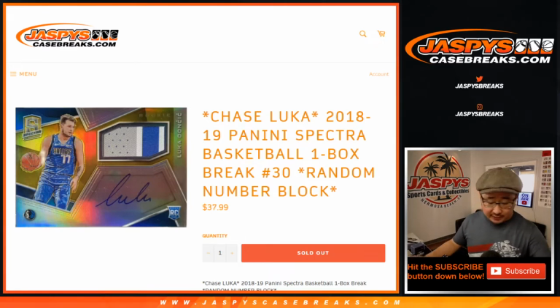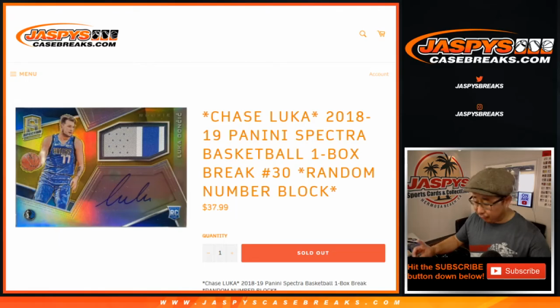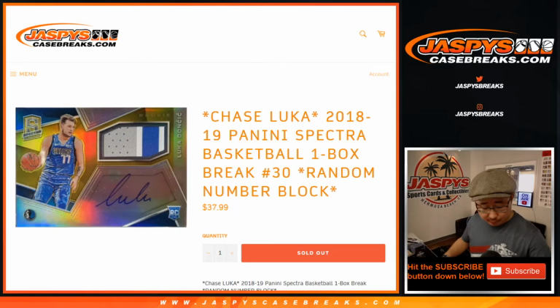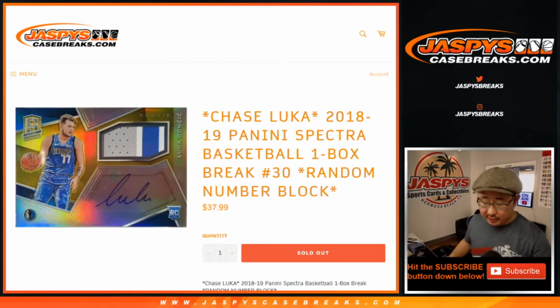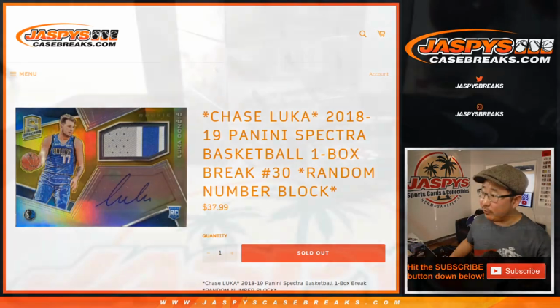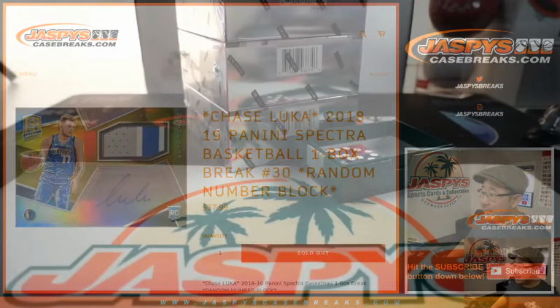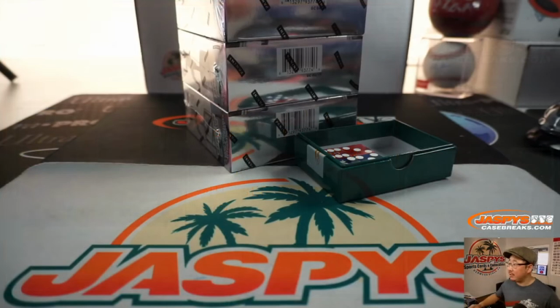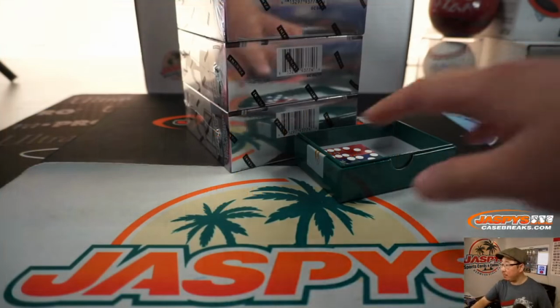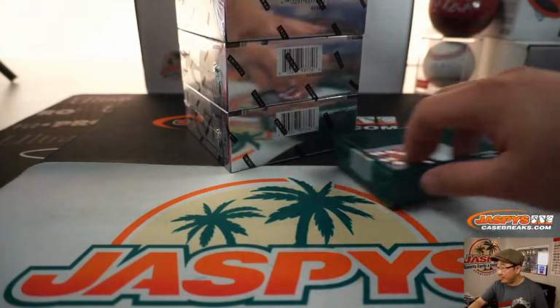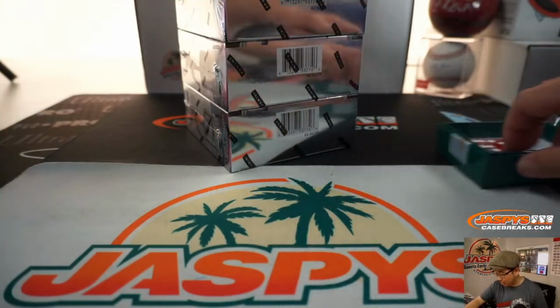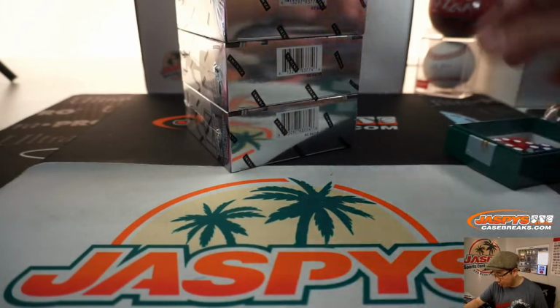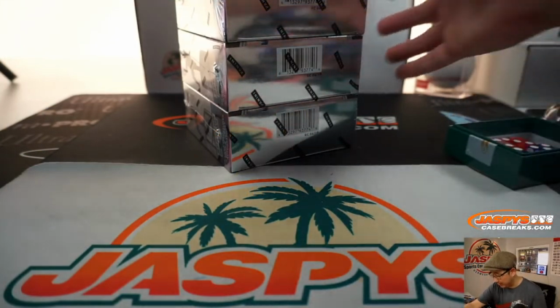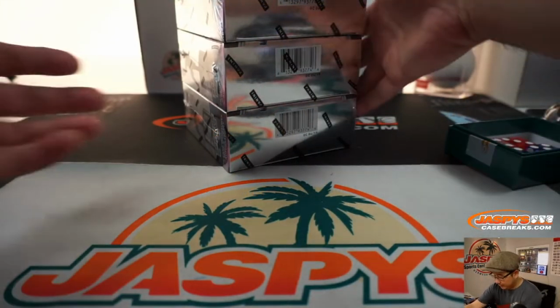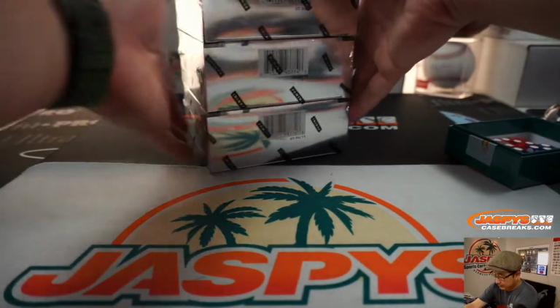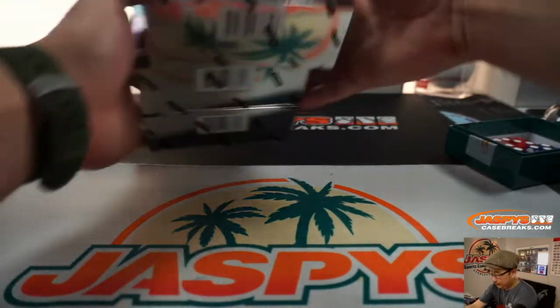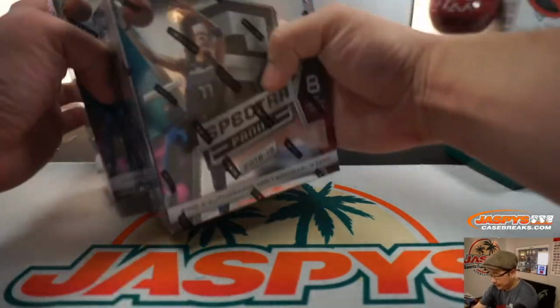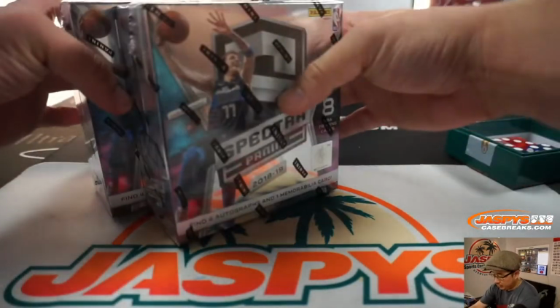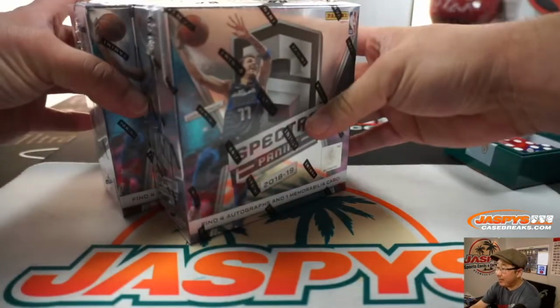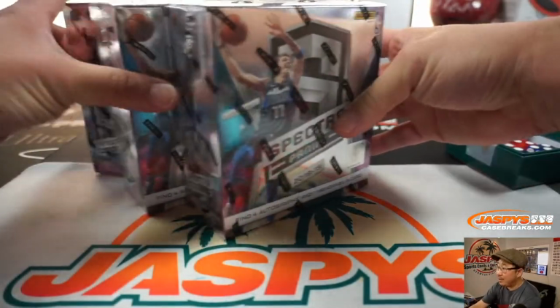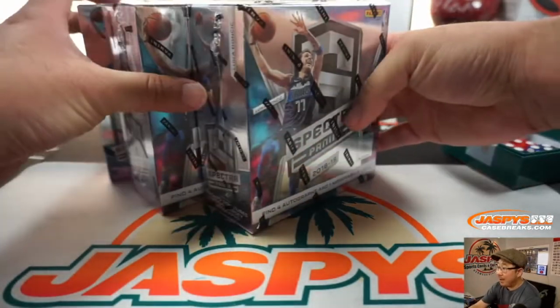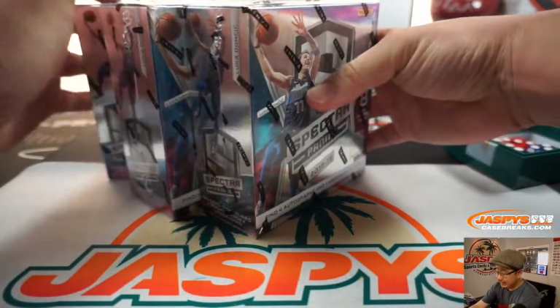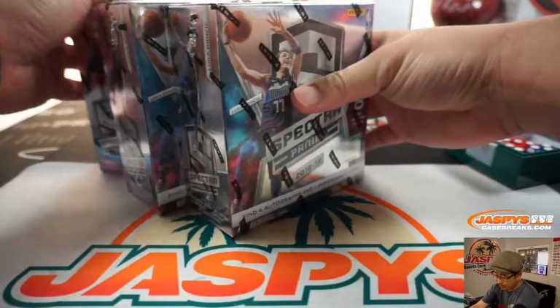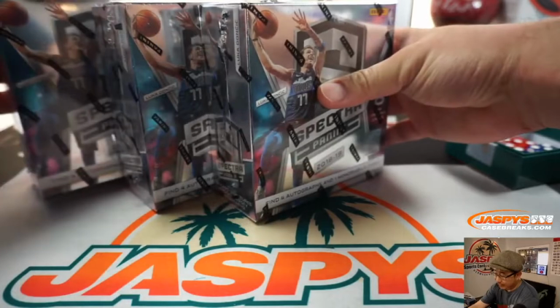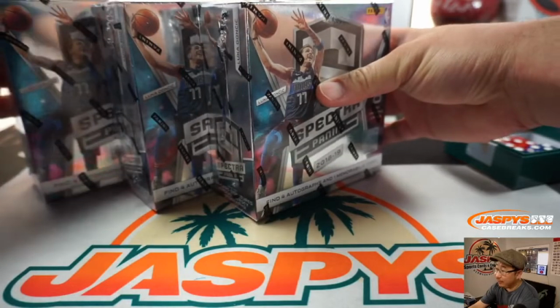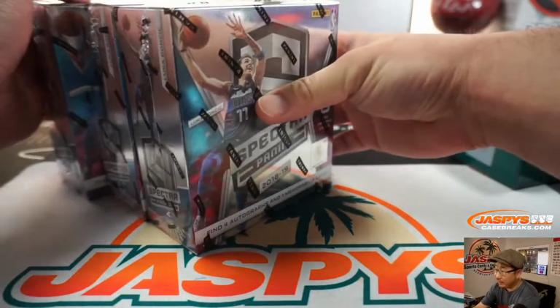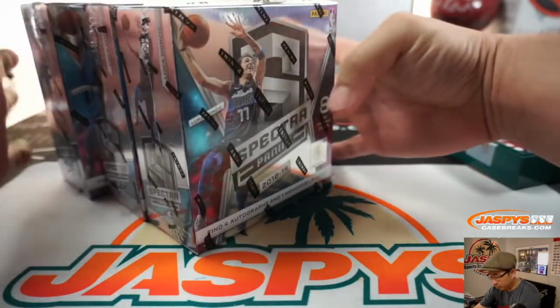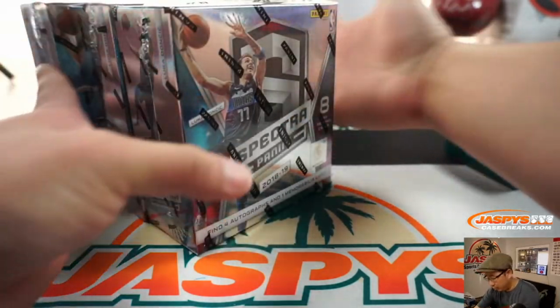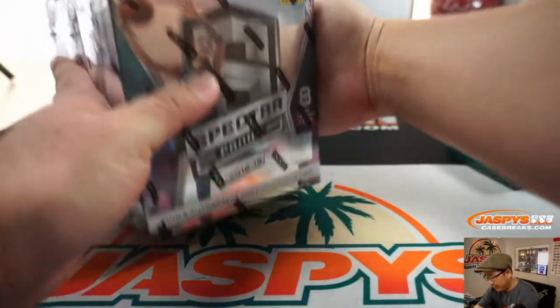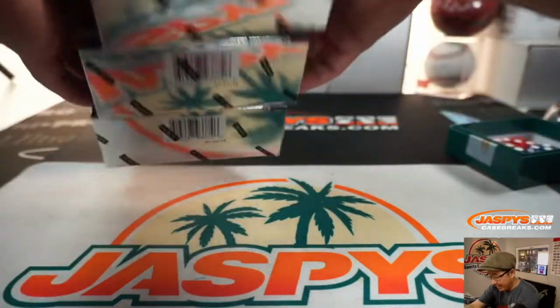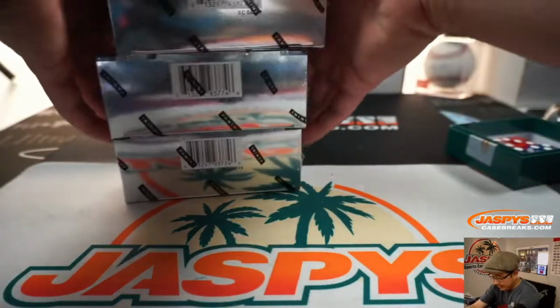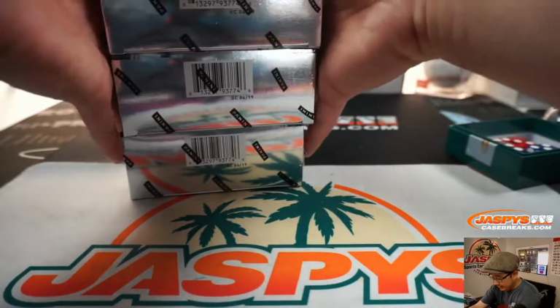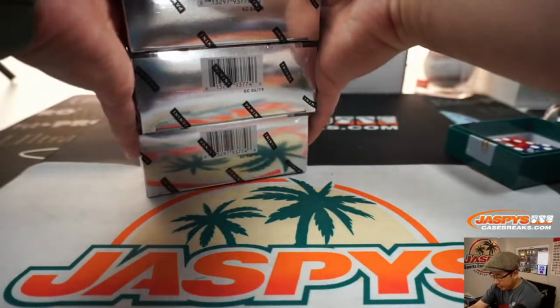Now this is from a case that we previously opened, so we had three boxes remaining from there. We'll roll the die in a moment to see which boxes we're going to do.